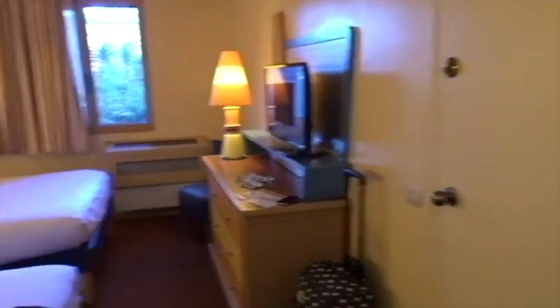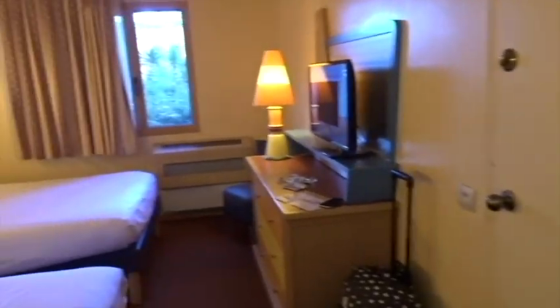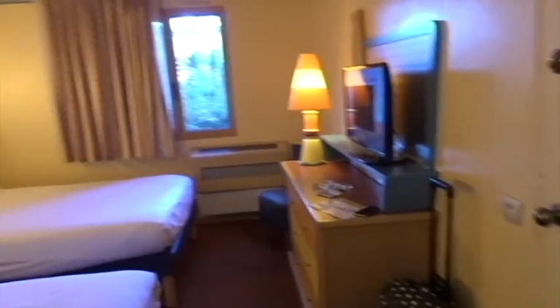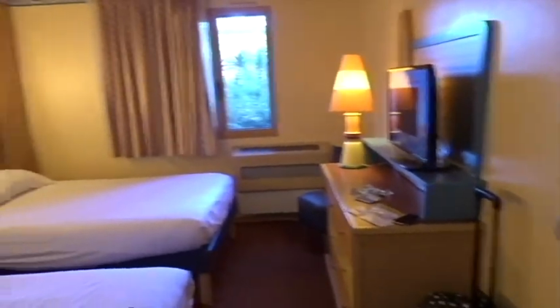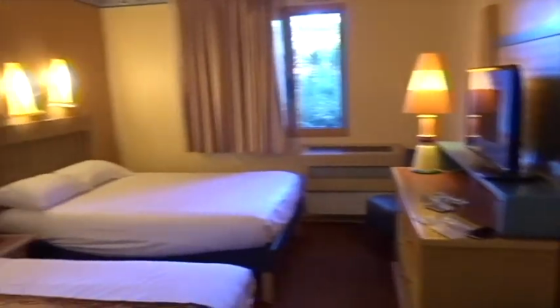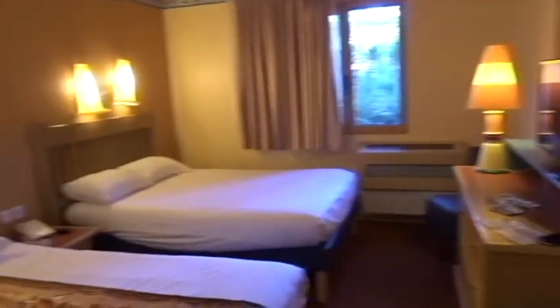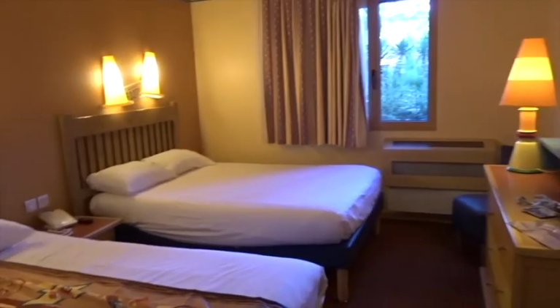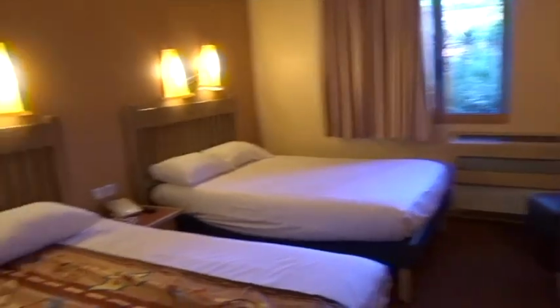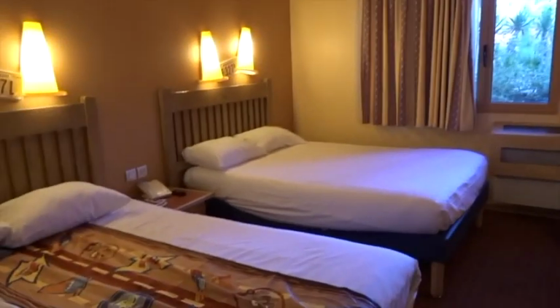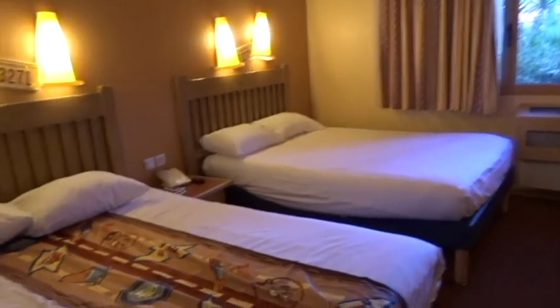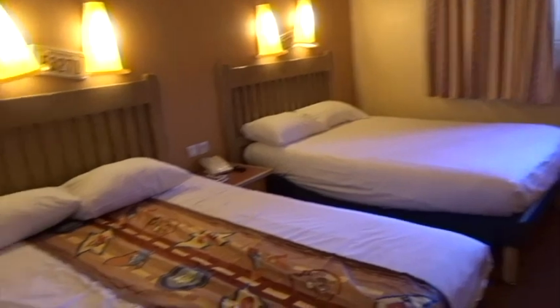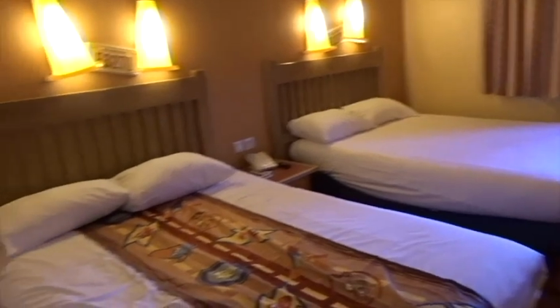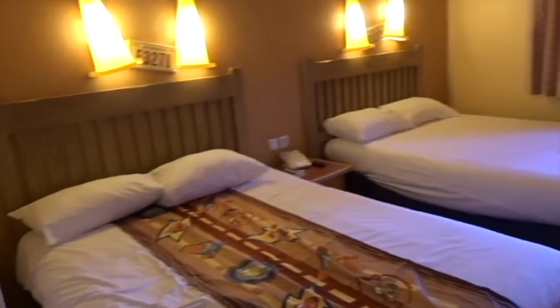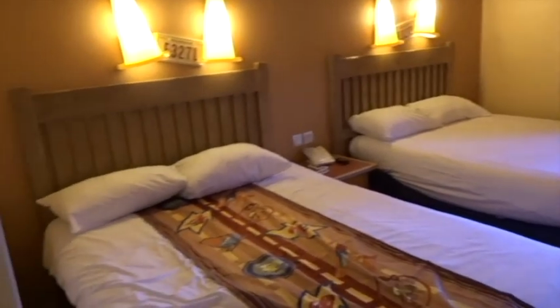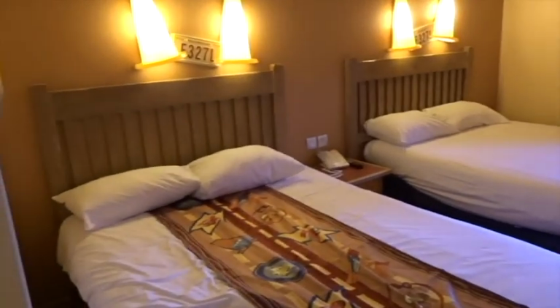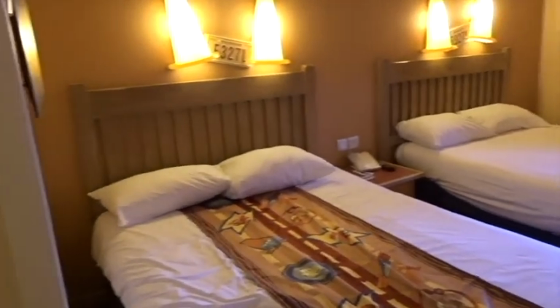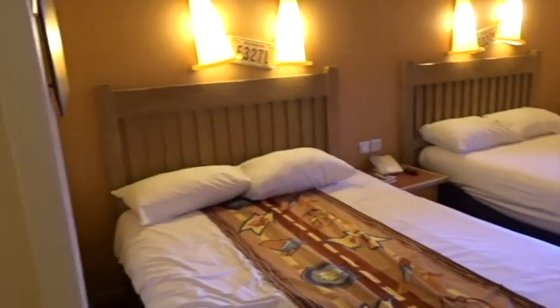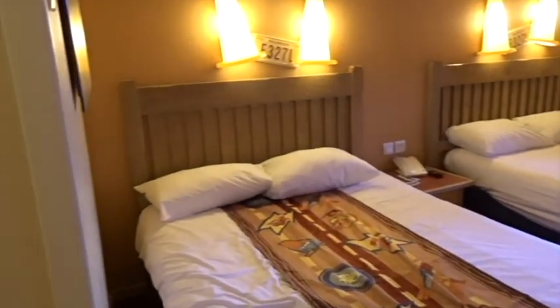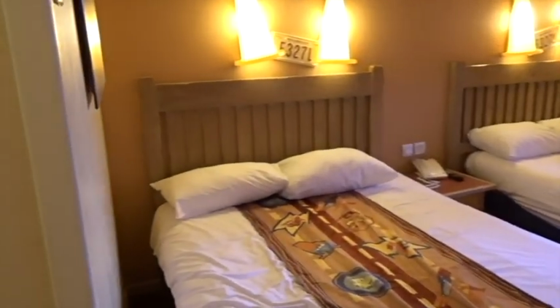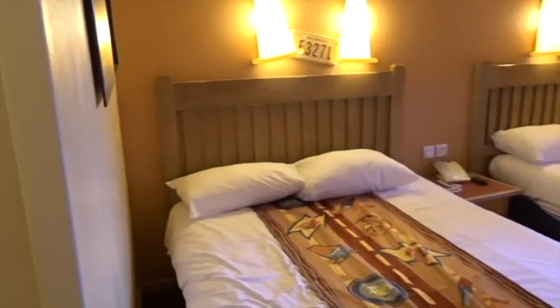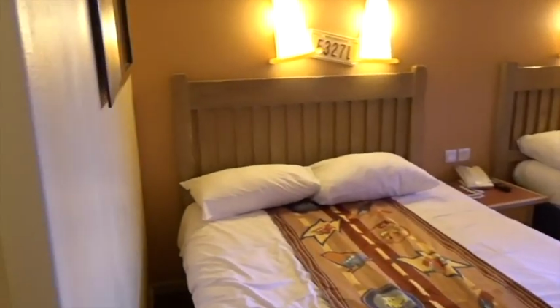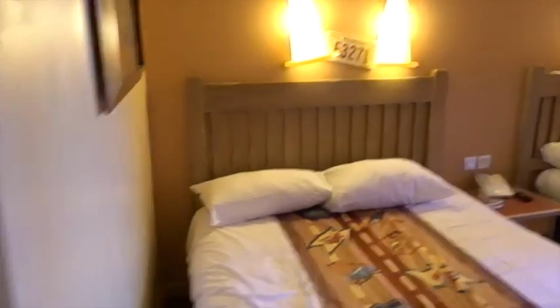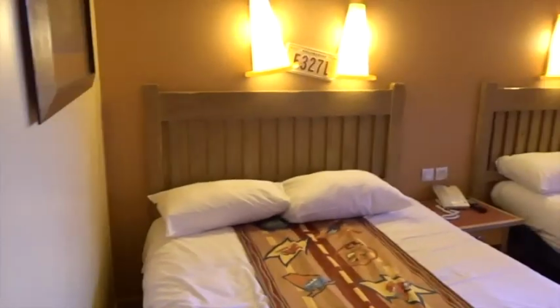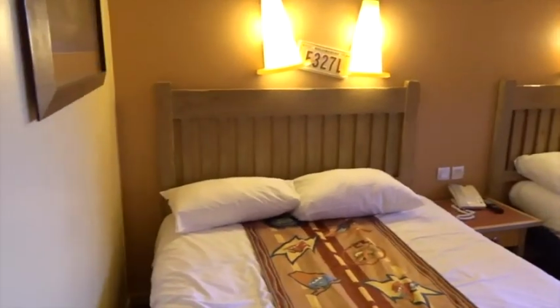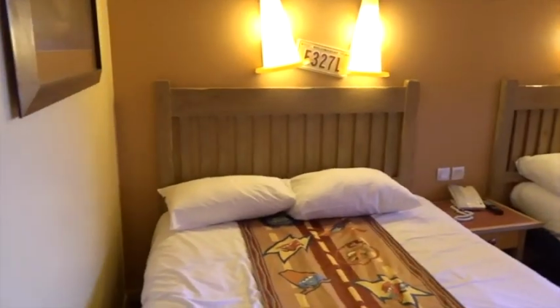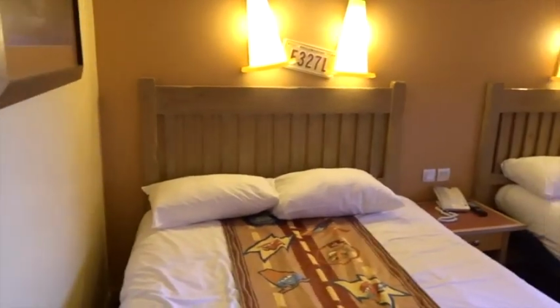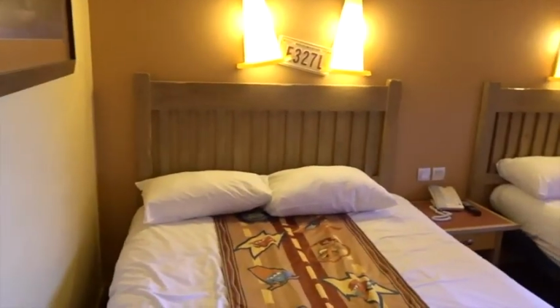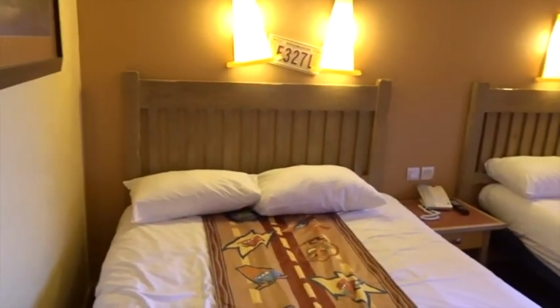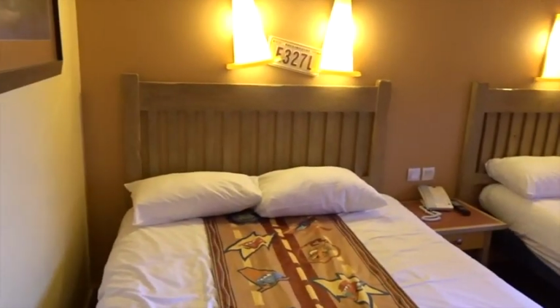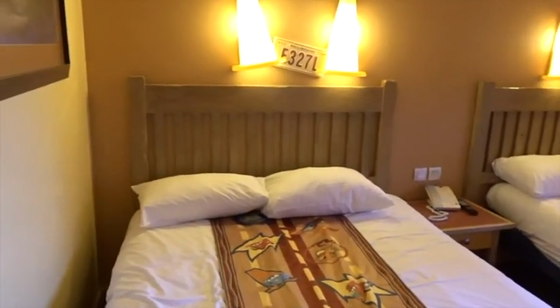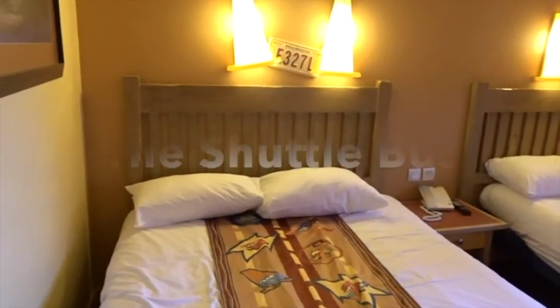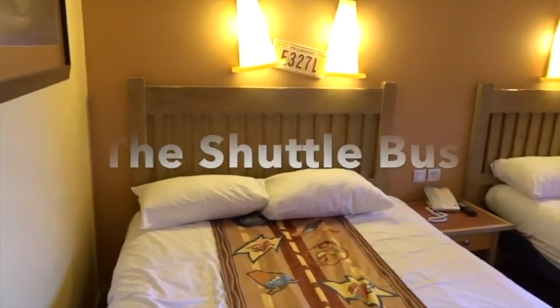I think you've seen everything — that's the room tour of Santa Fe hotel.